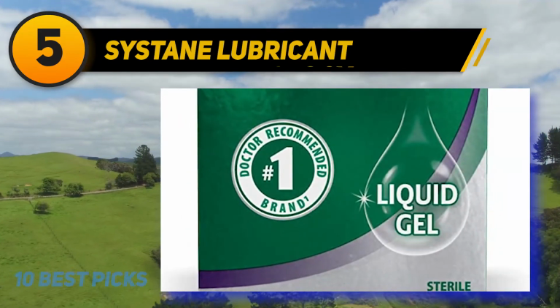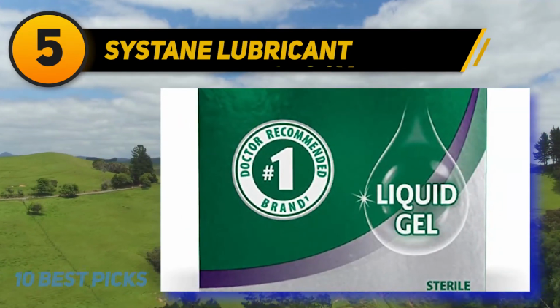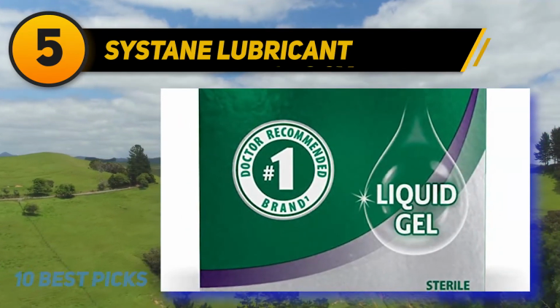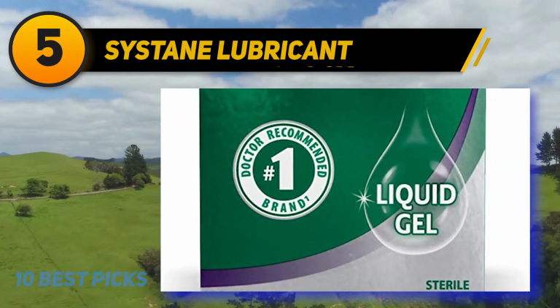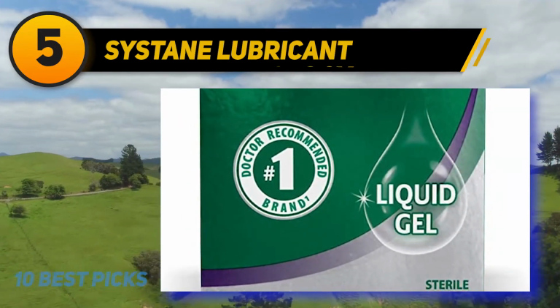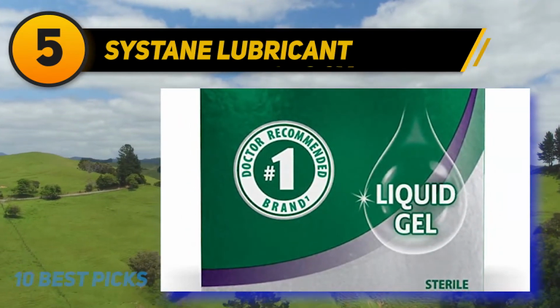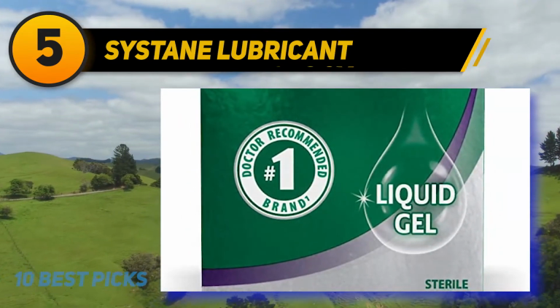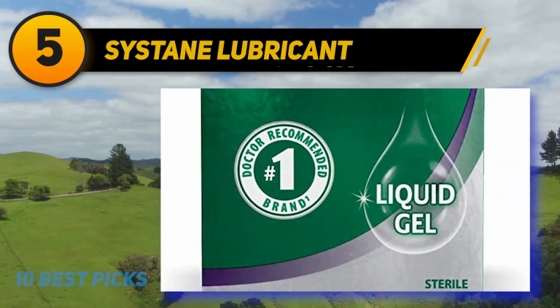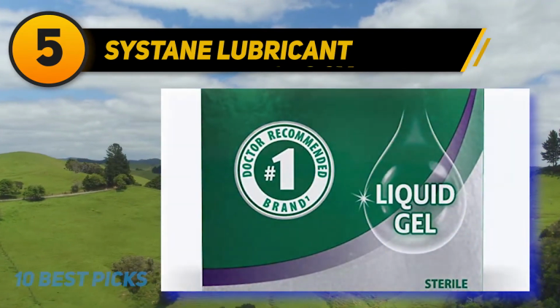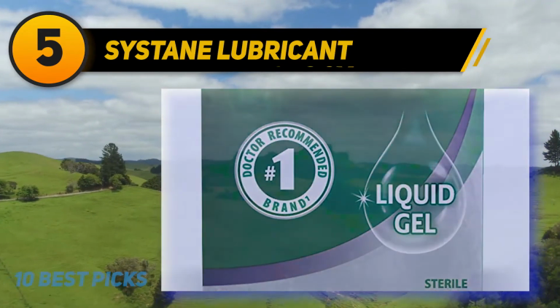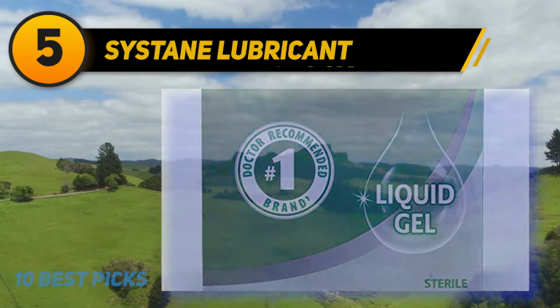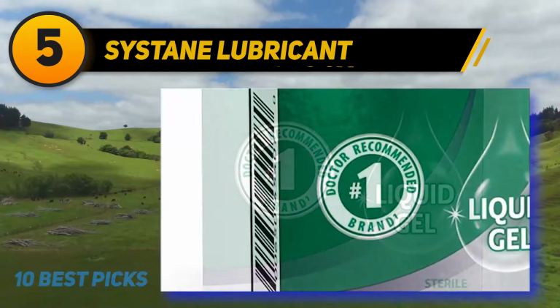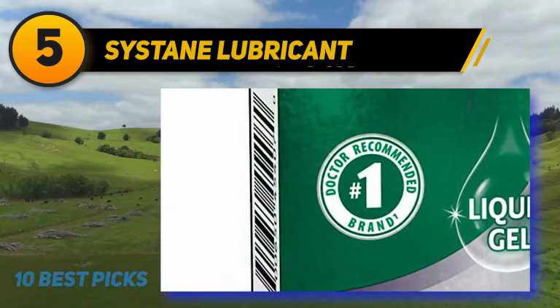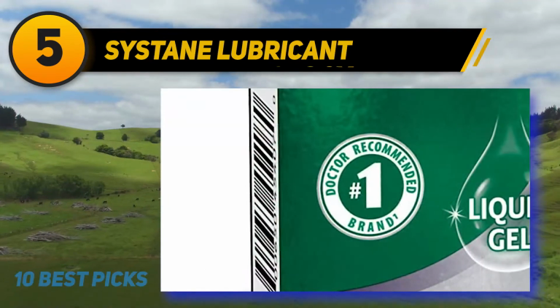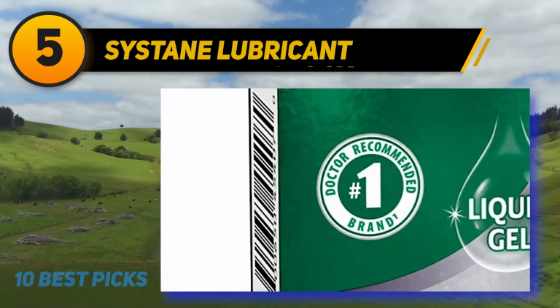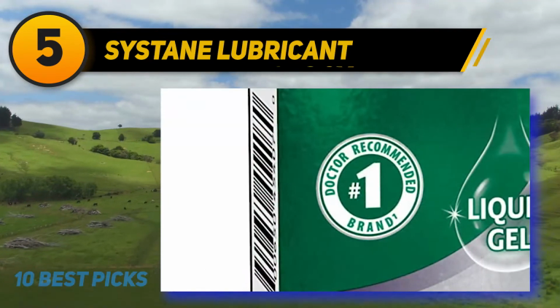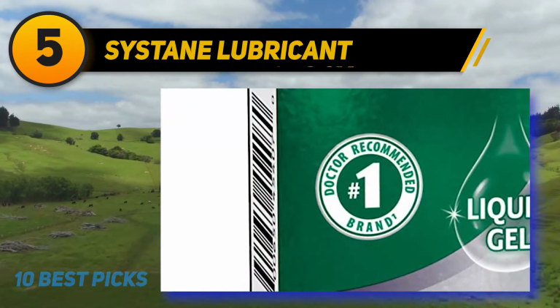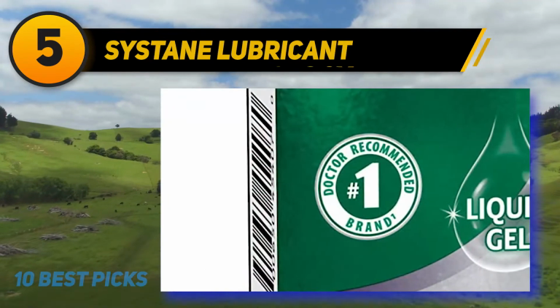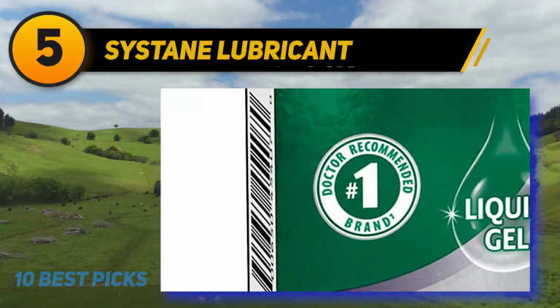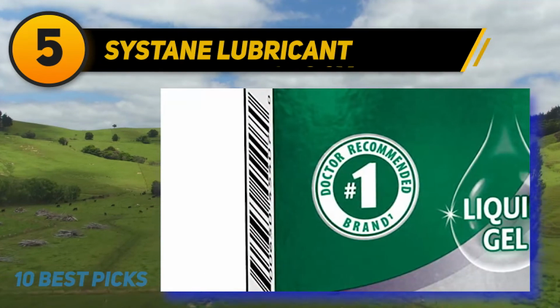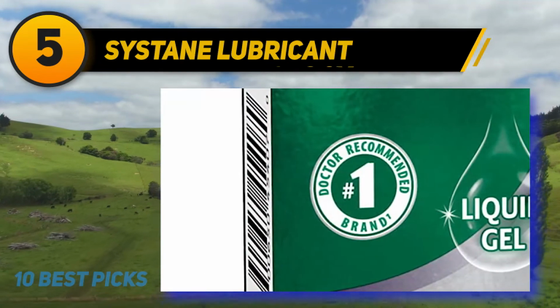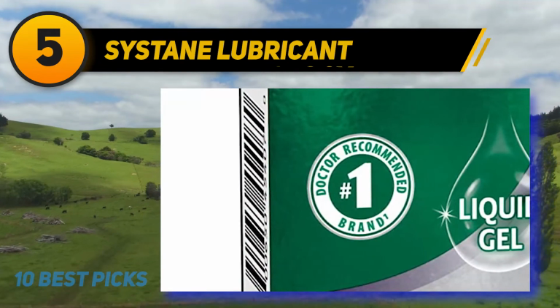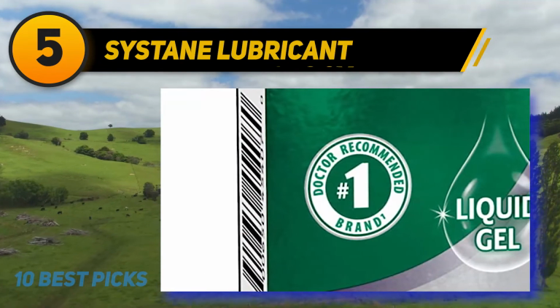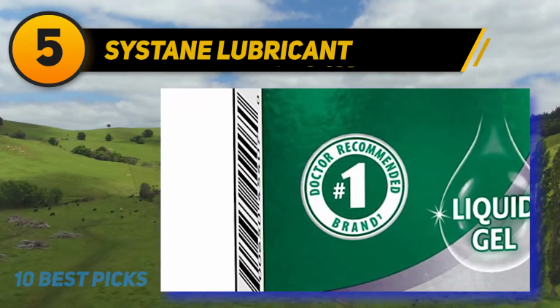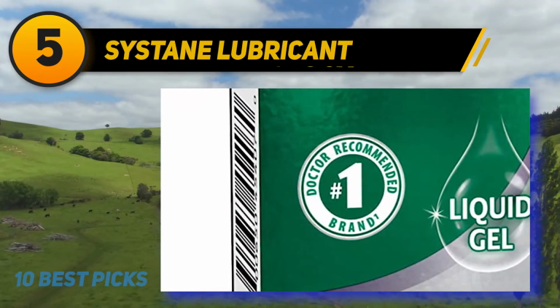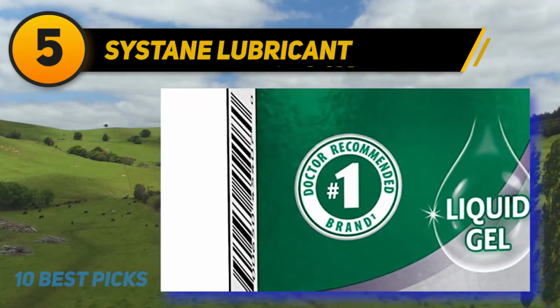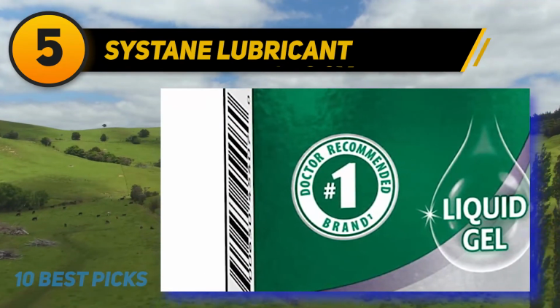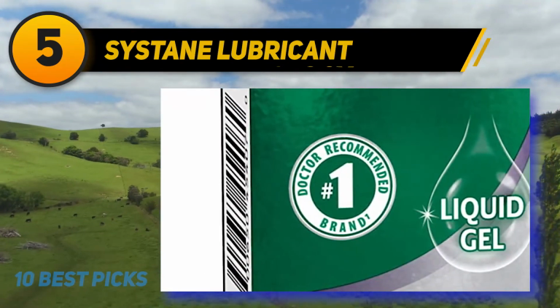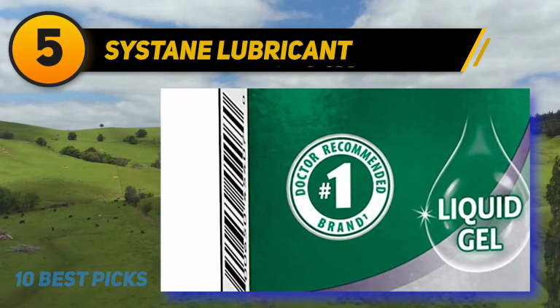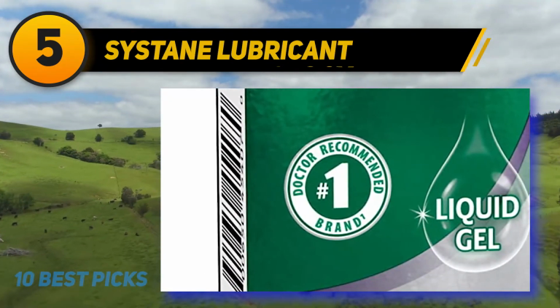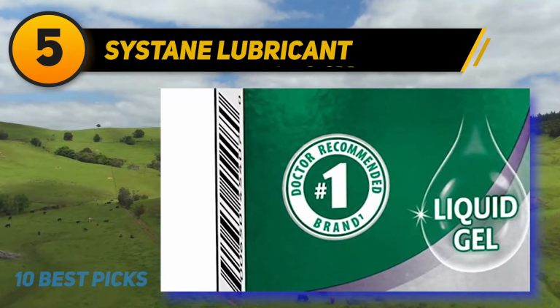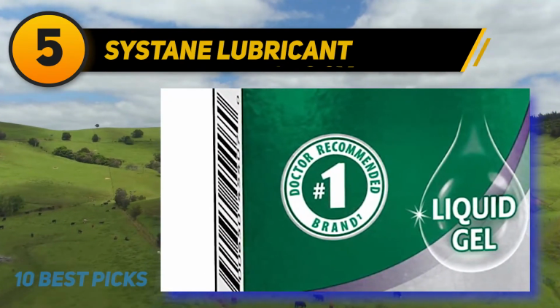Whether you need dry eye relief or simply want to support healthy vision, Sistain has a product that's right for you.